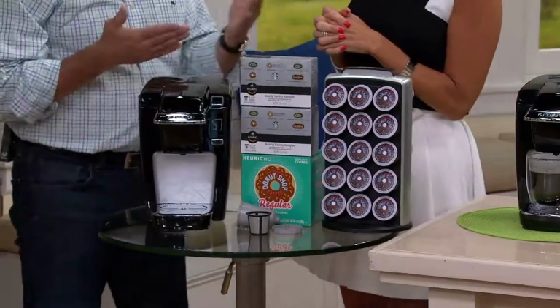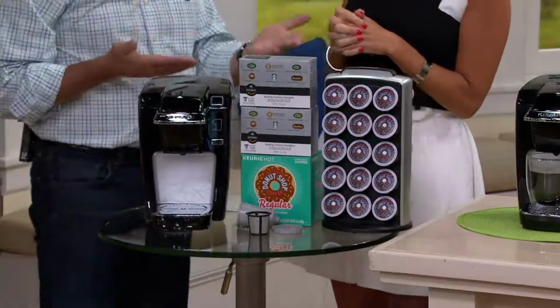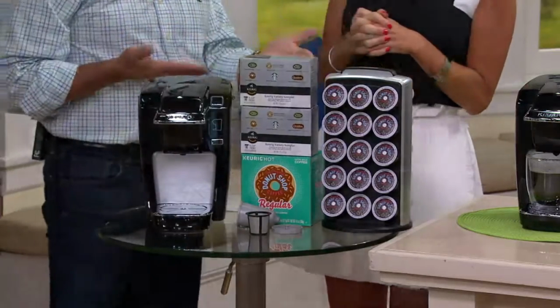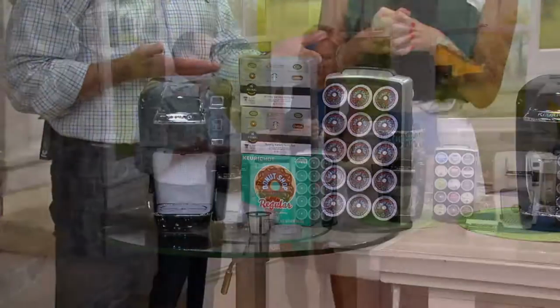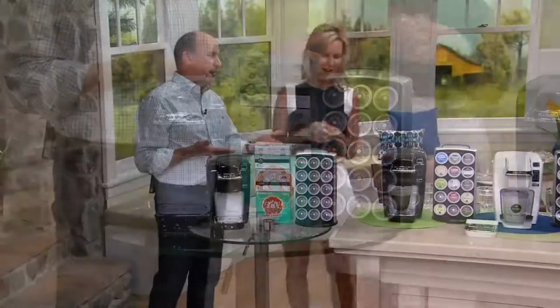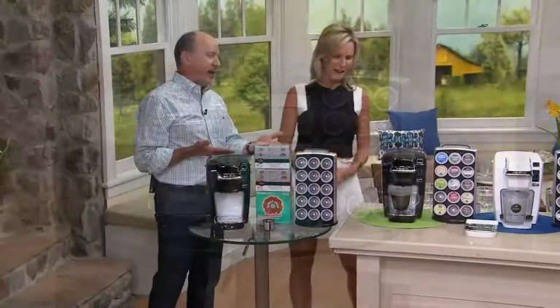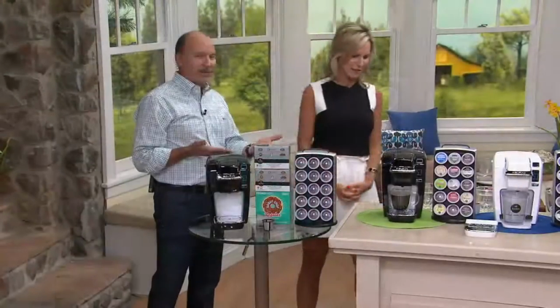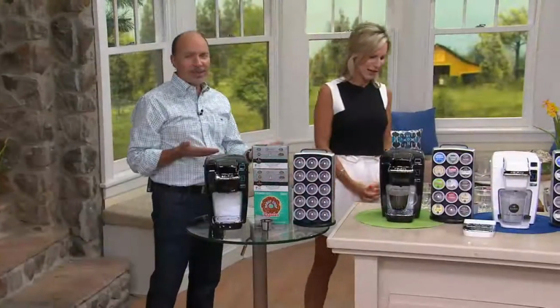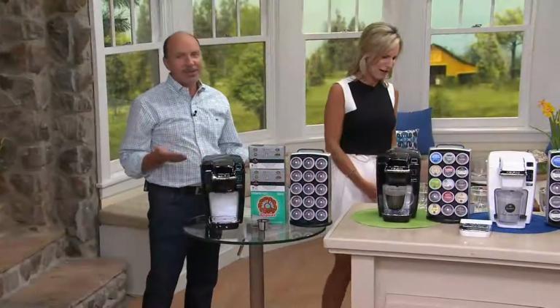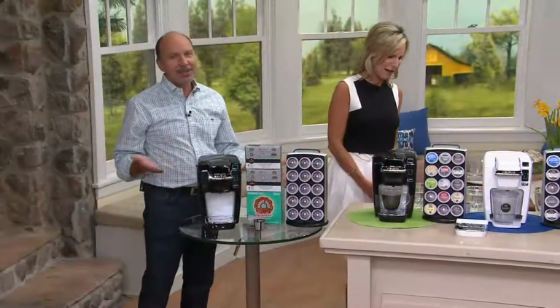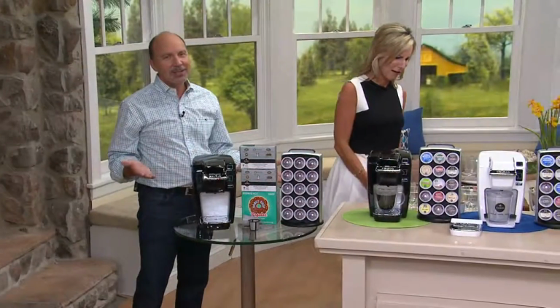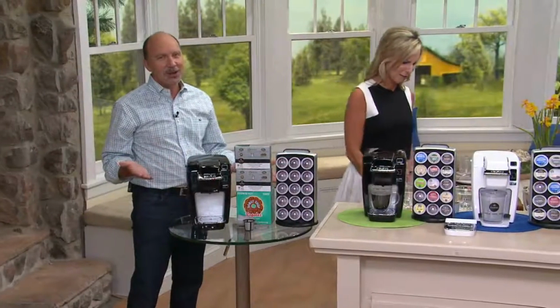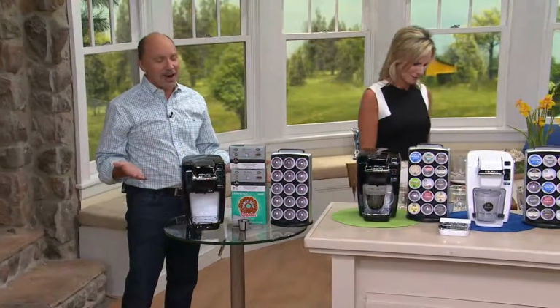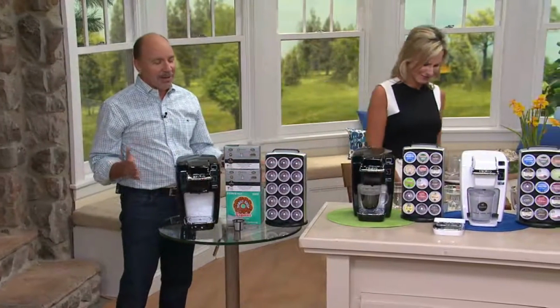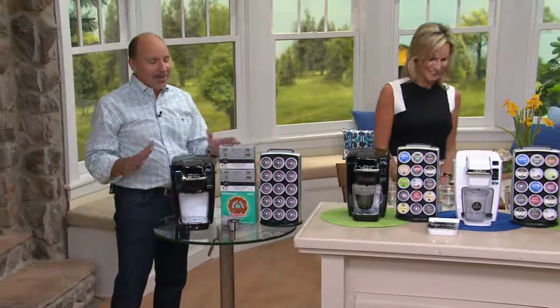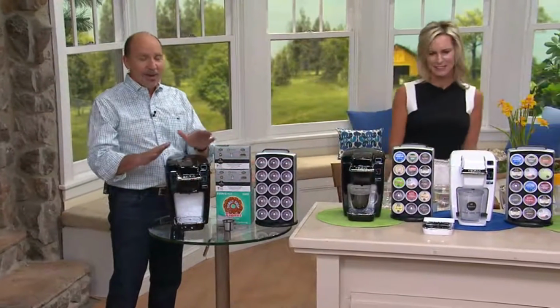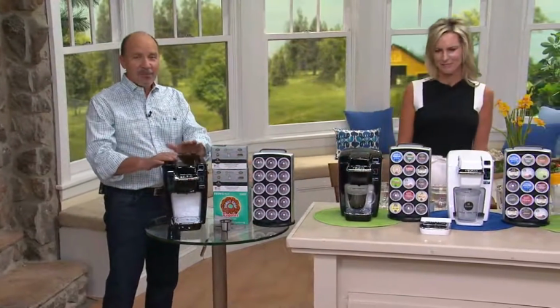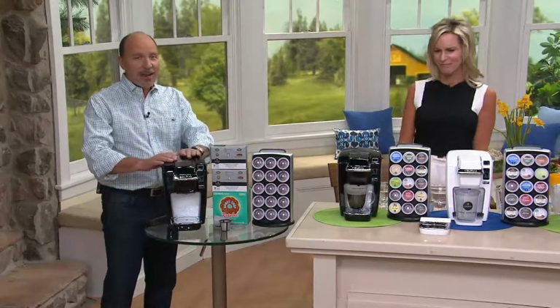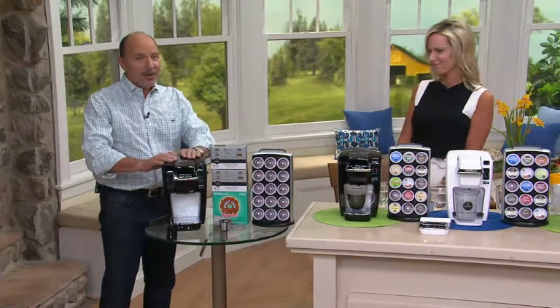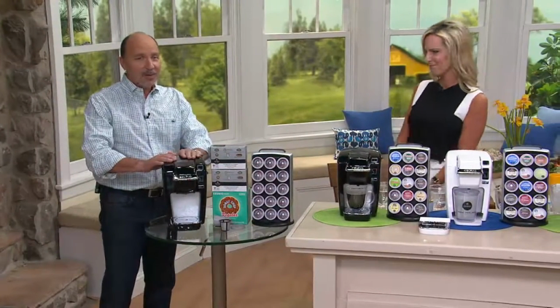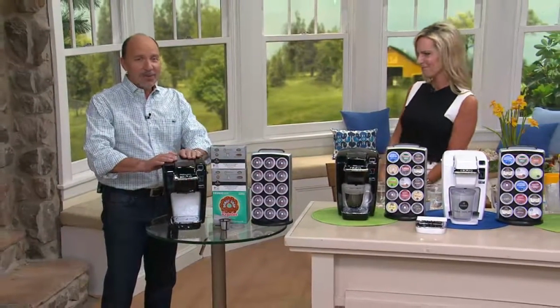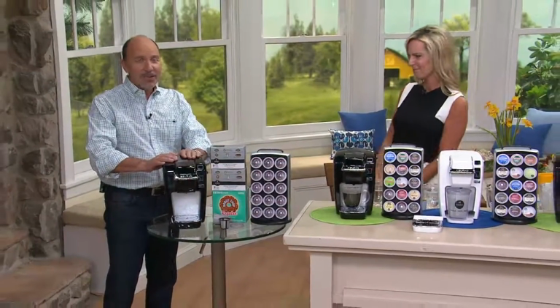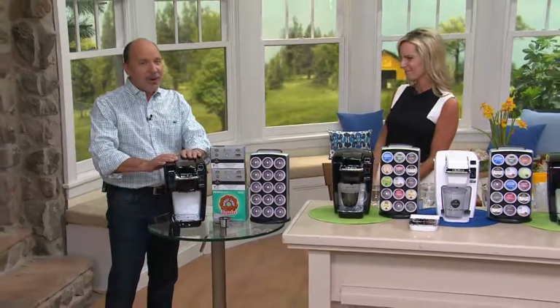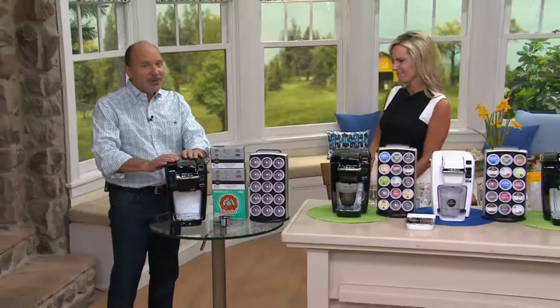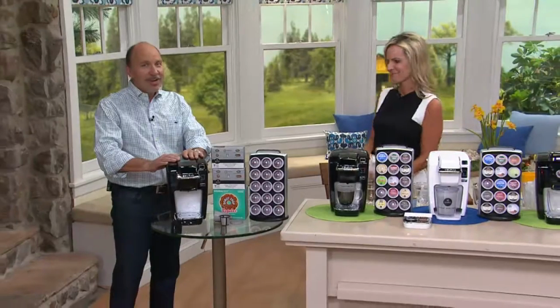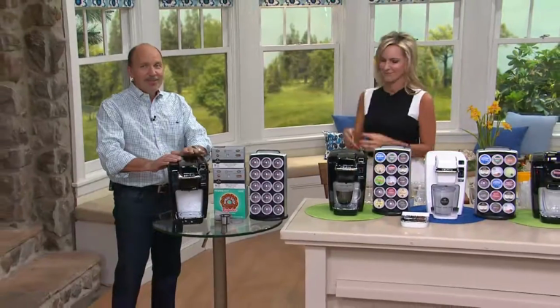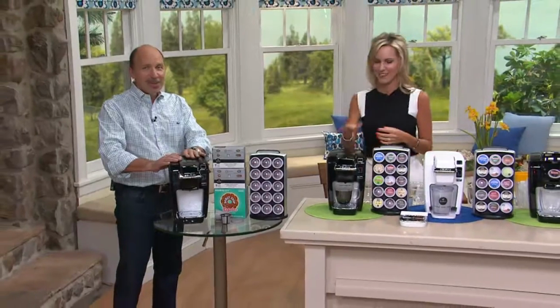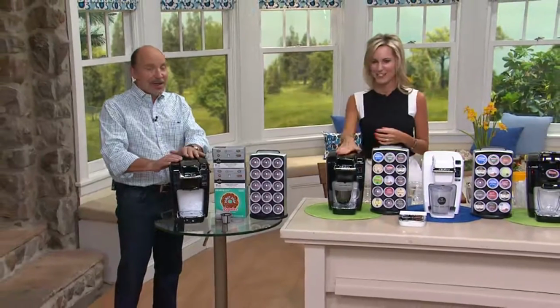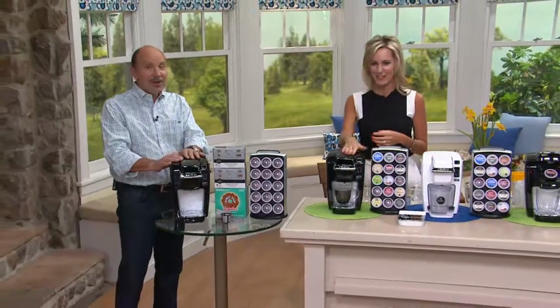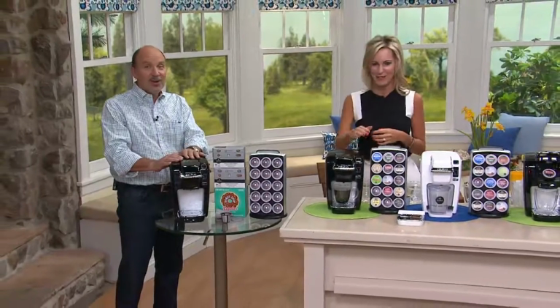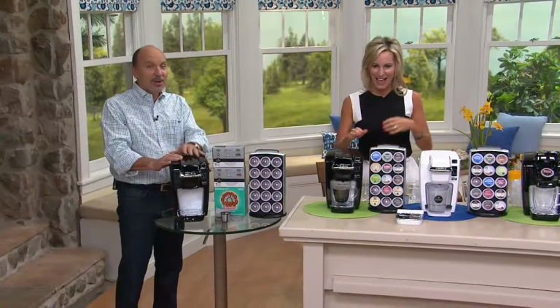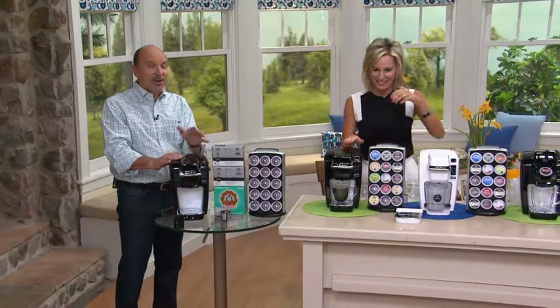White has just sold out completely. We have black only — but don't miss it. Black goes with everything.